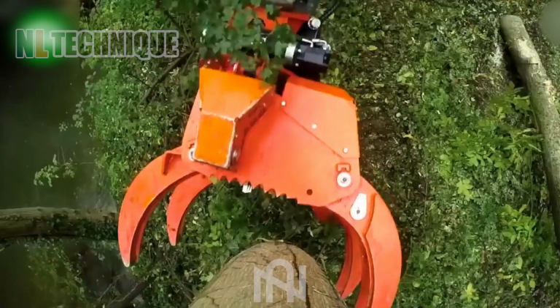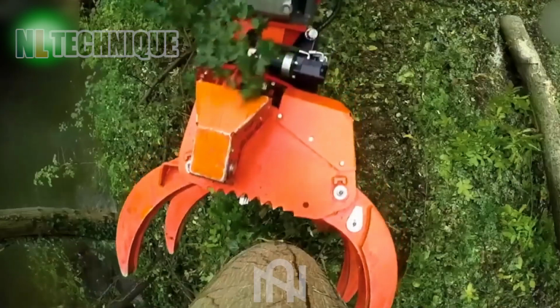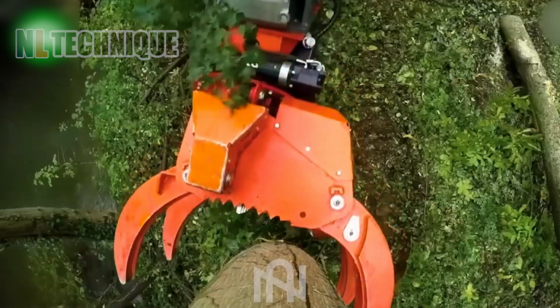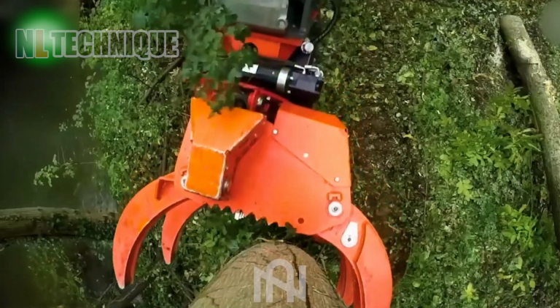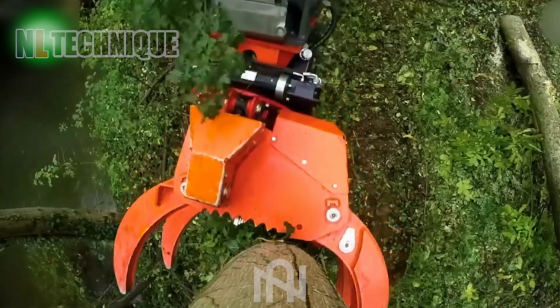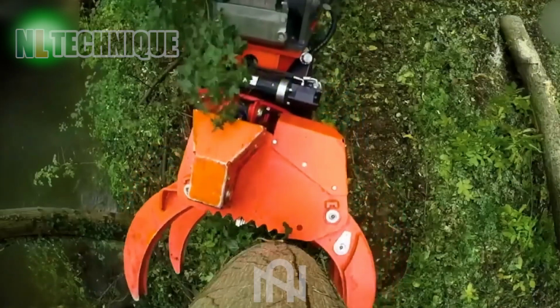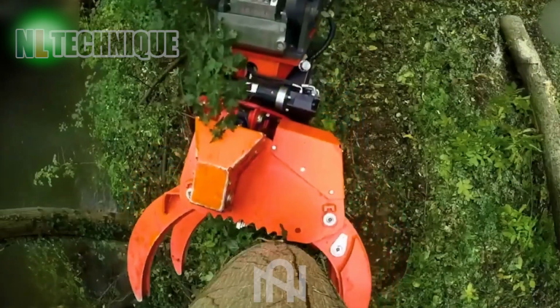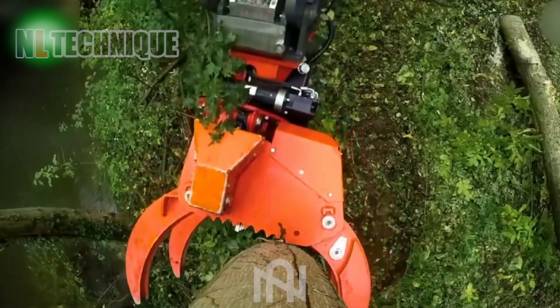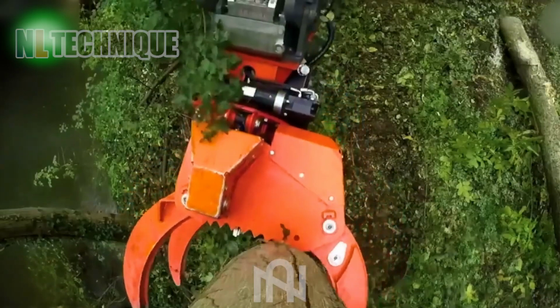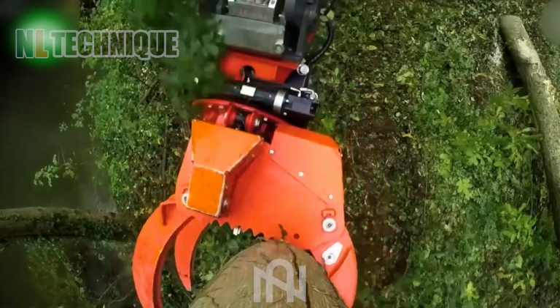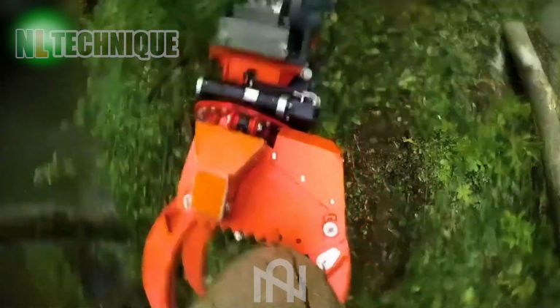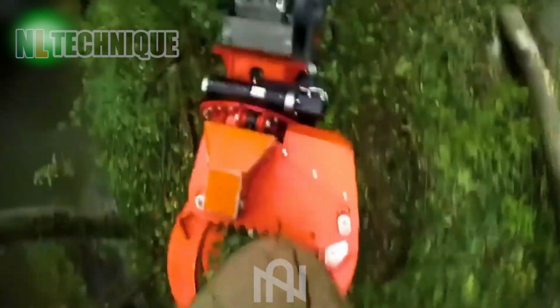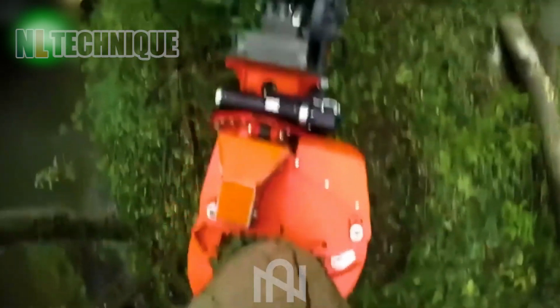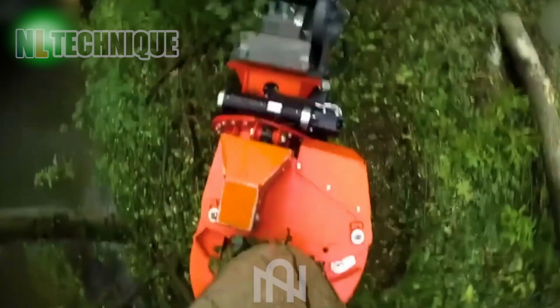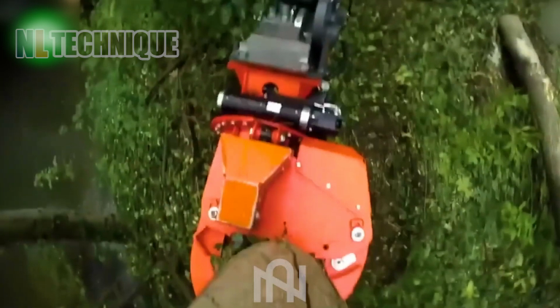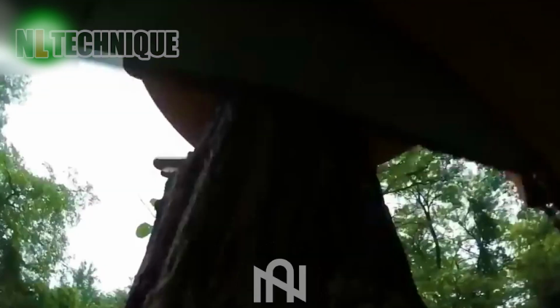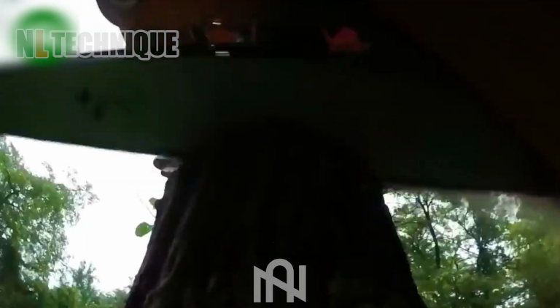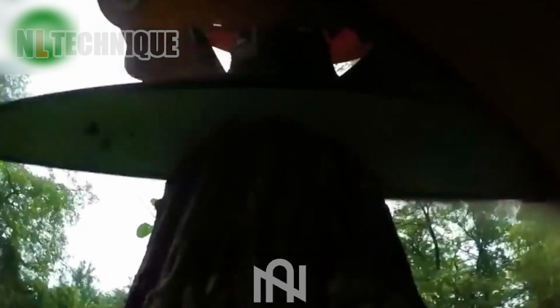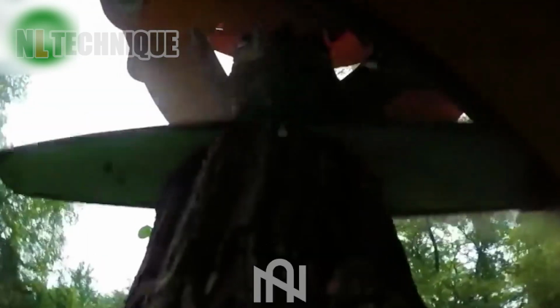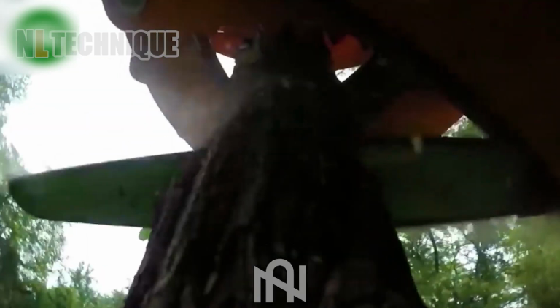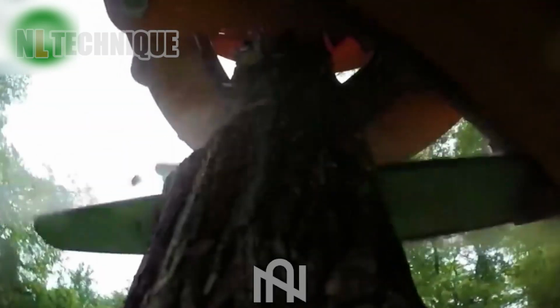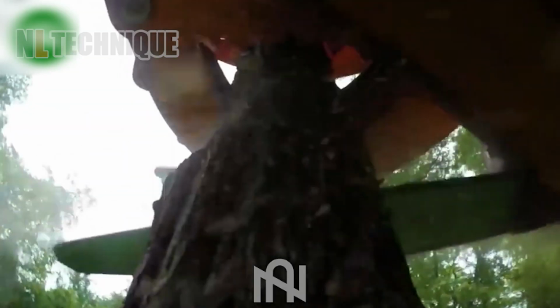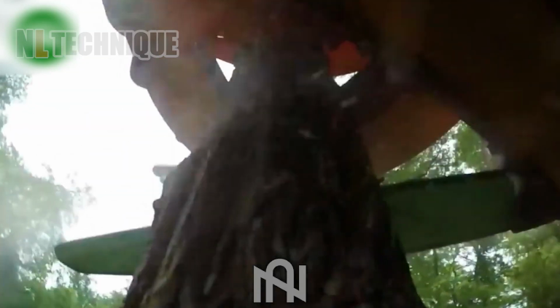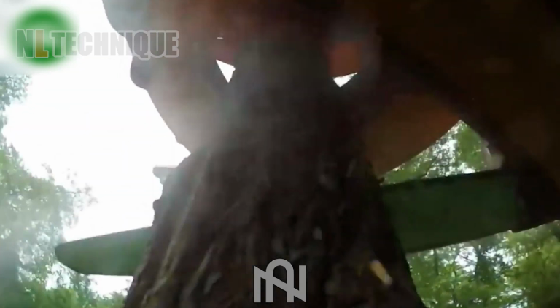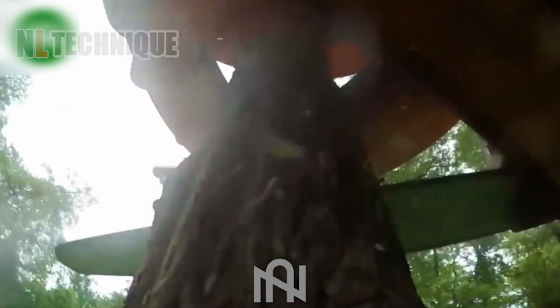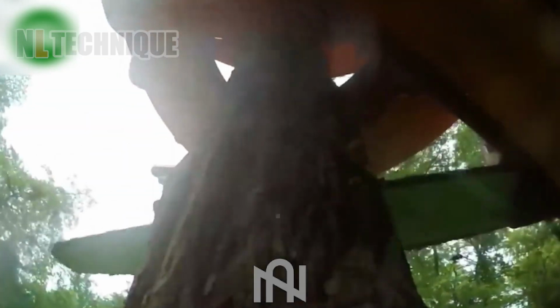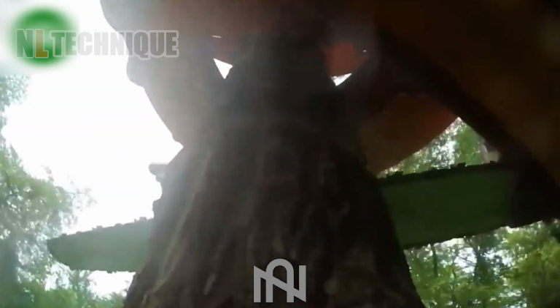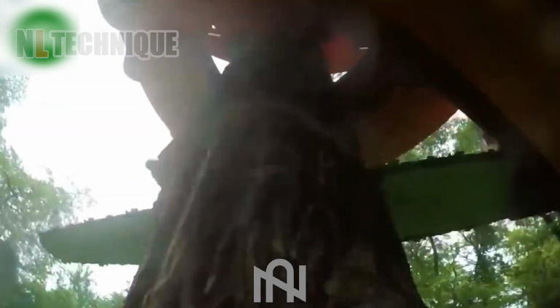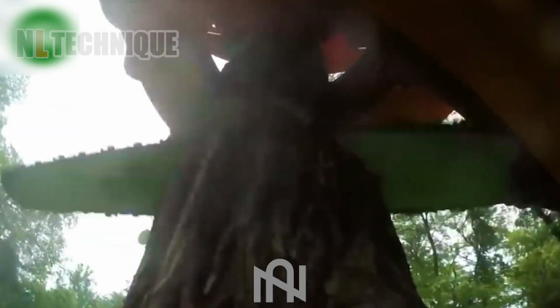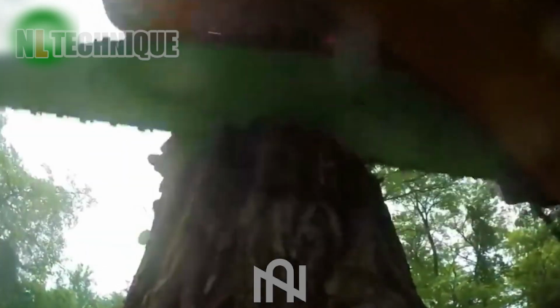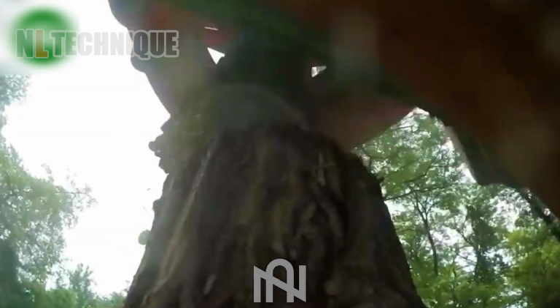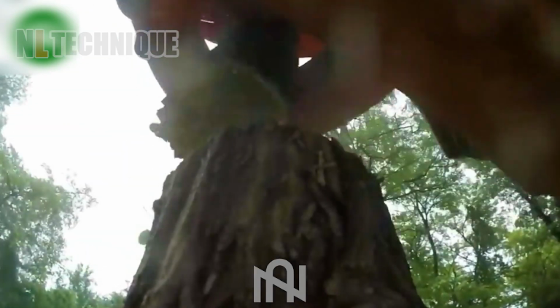Like plucking a flower, this machine effortlessly slices through a large branch in seconds.